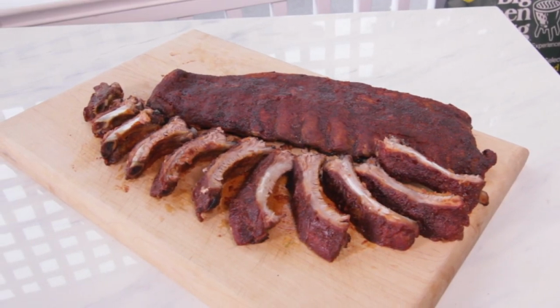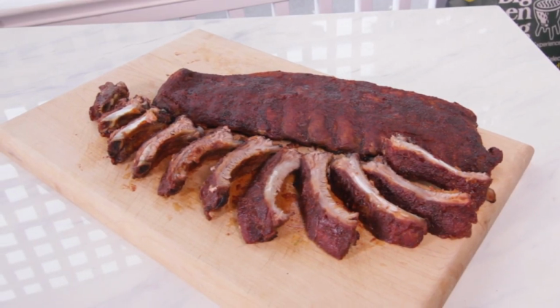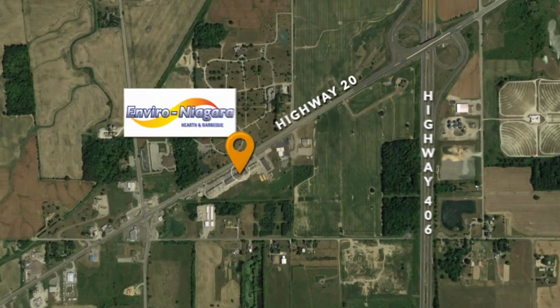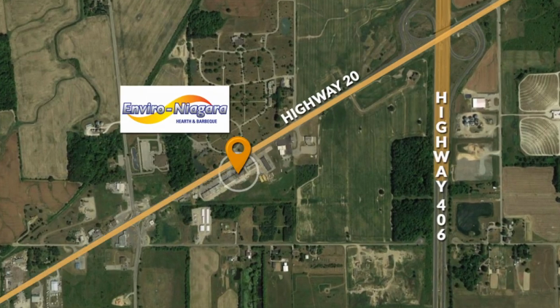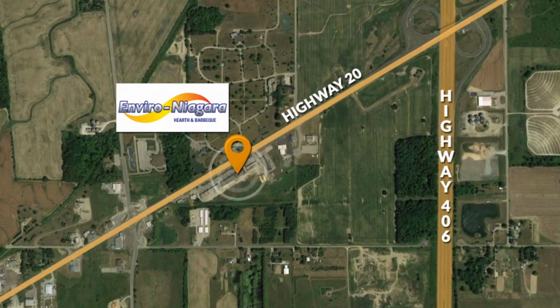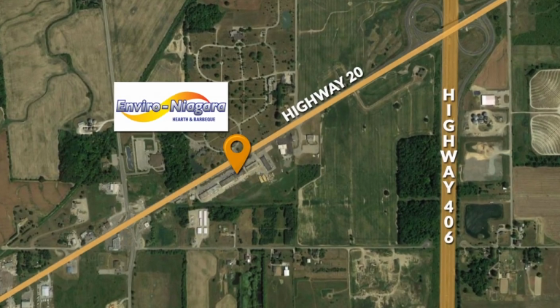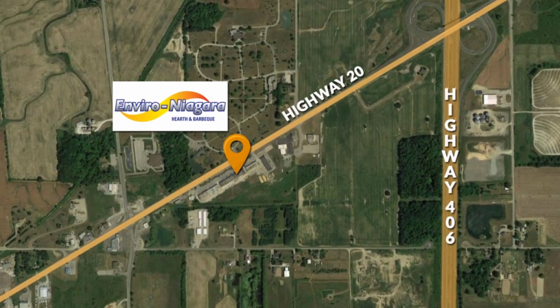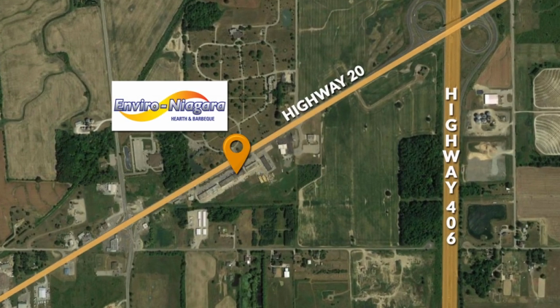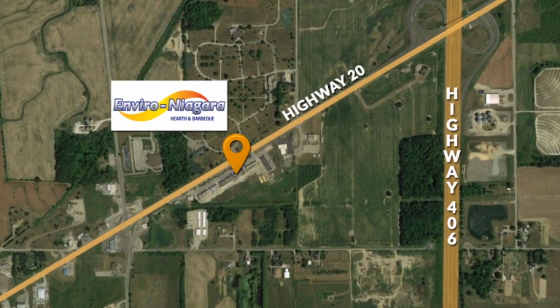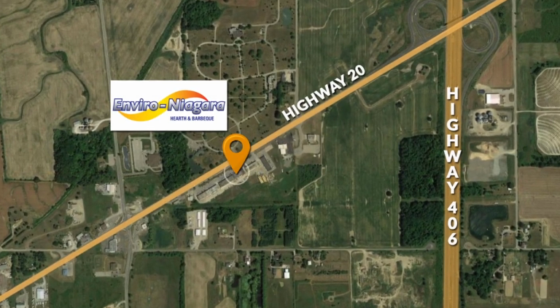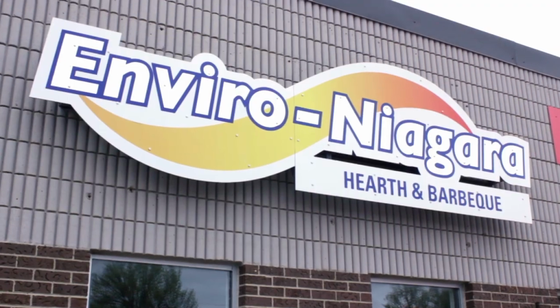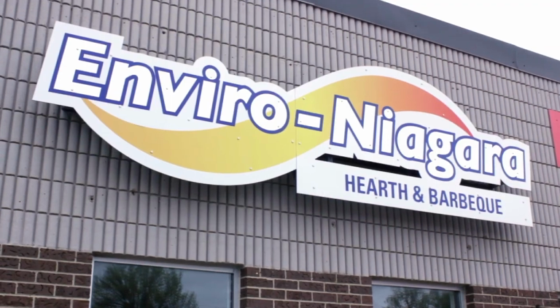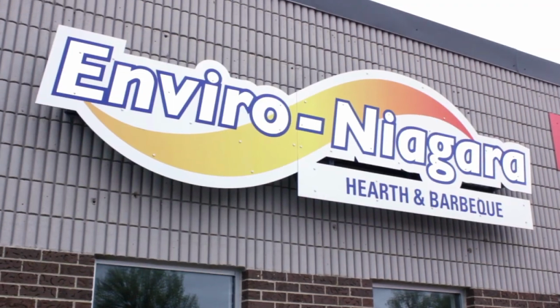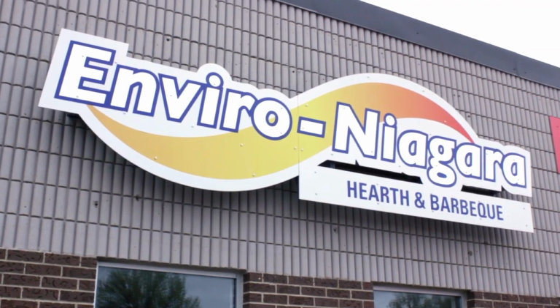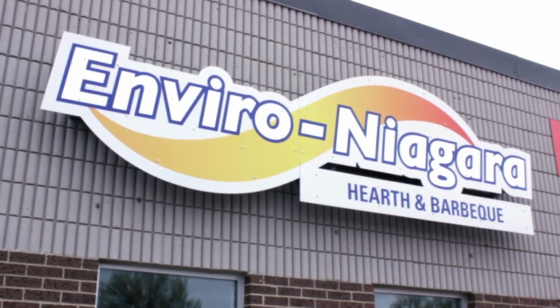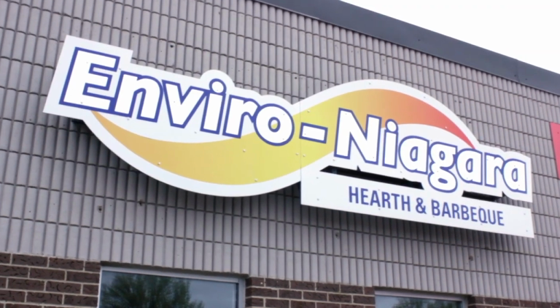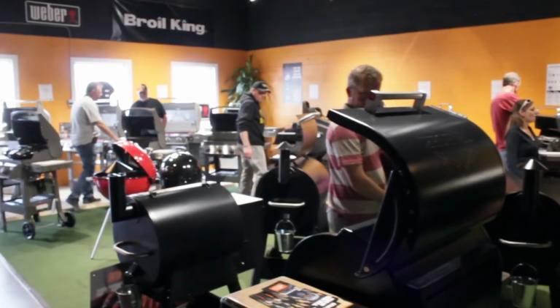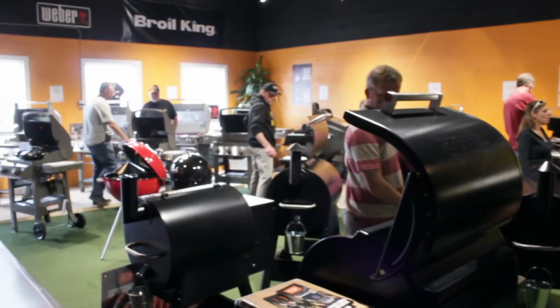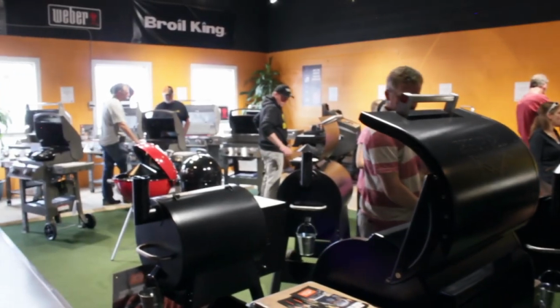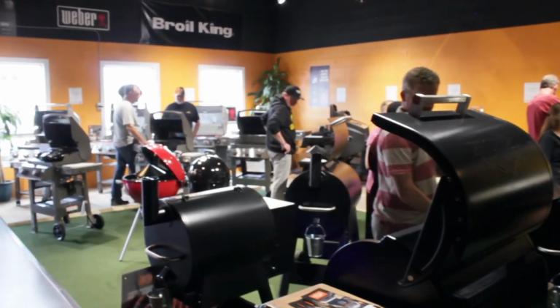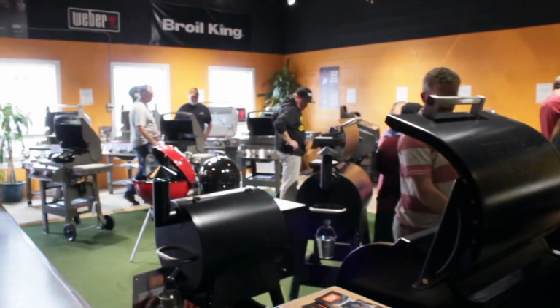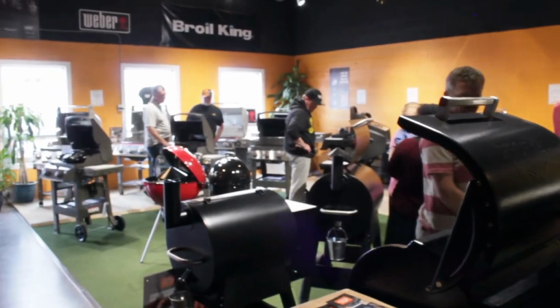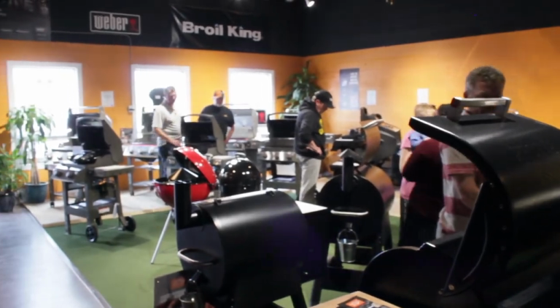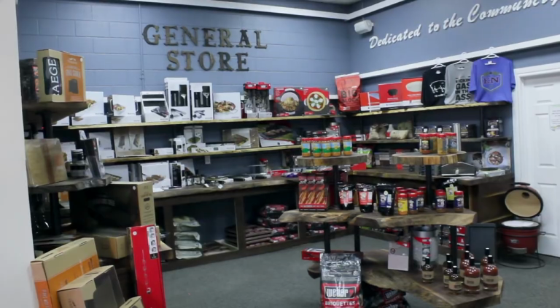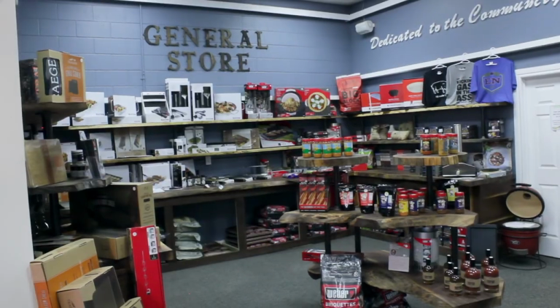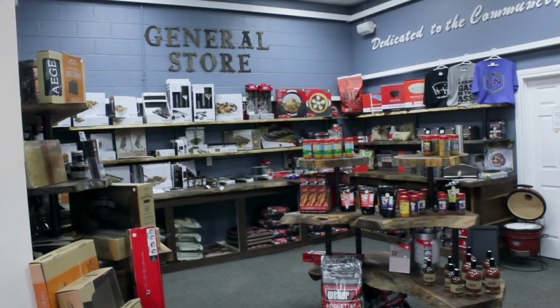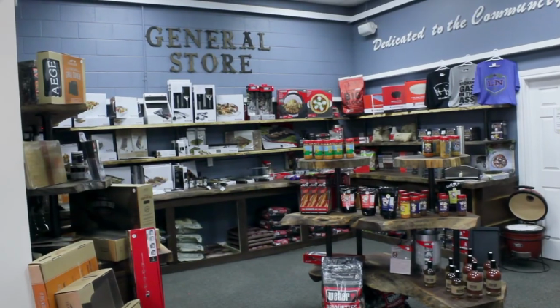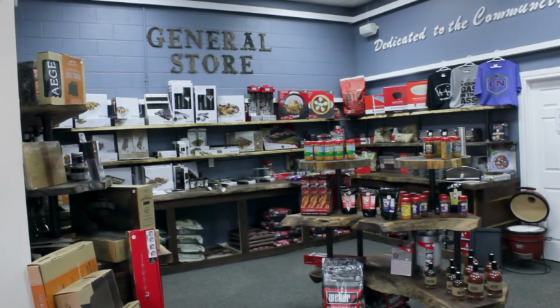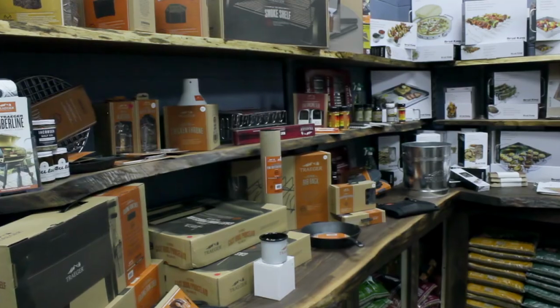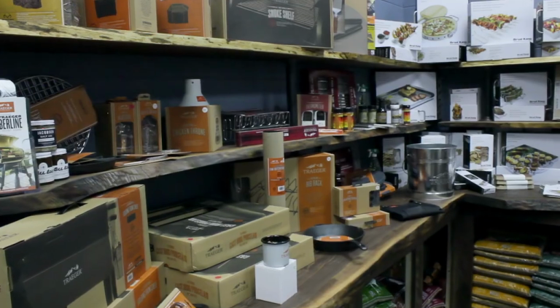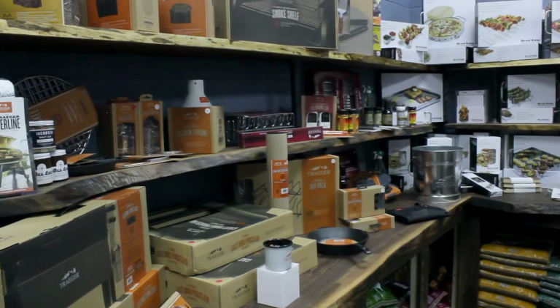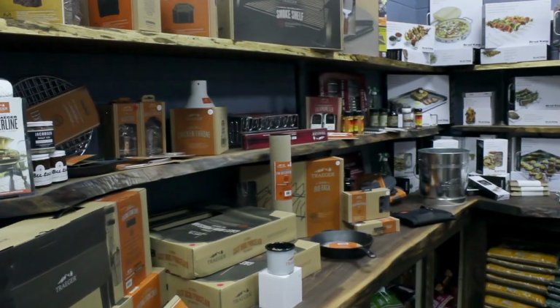Head on down to Enviro Niagara. They've got a great selection of rubs and sauces — you can pick and choose what makes you happy.